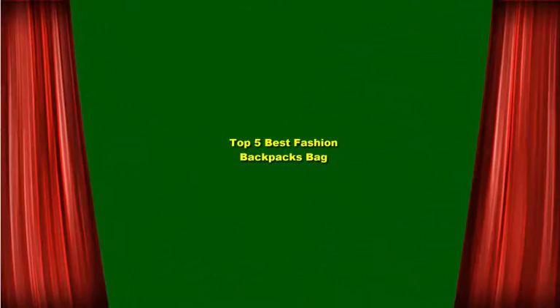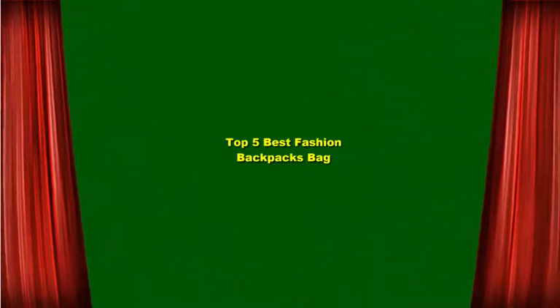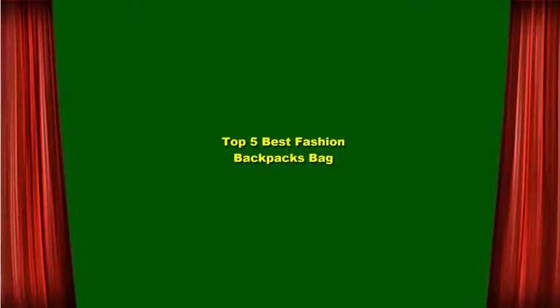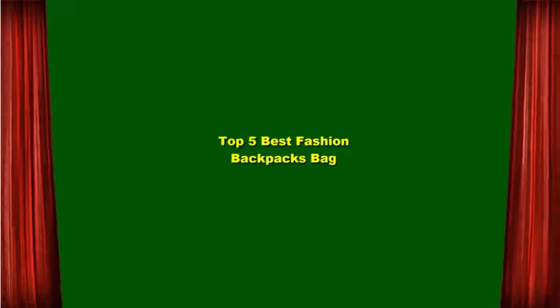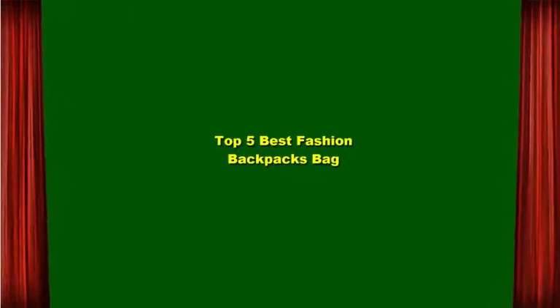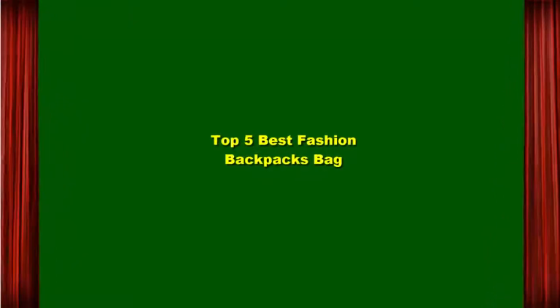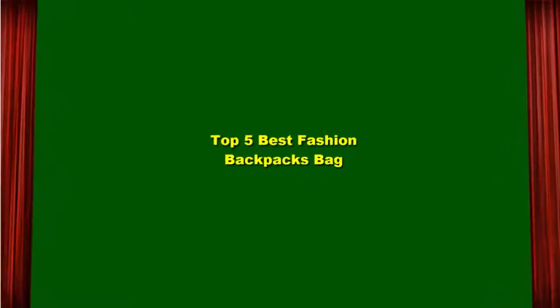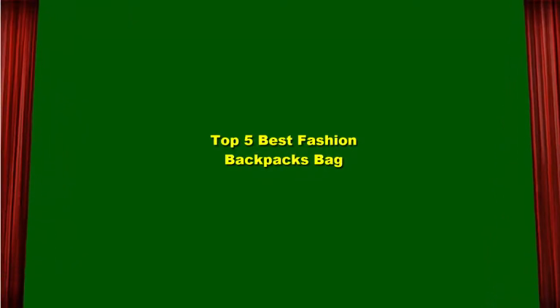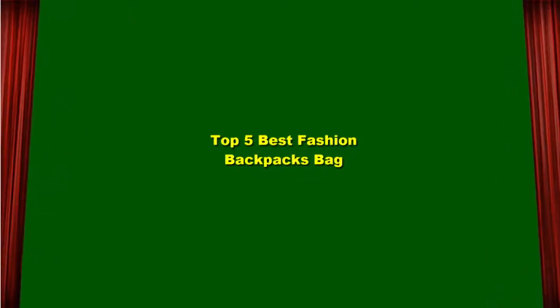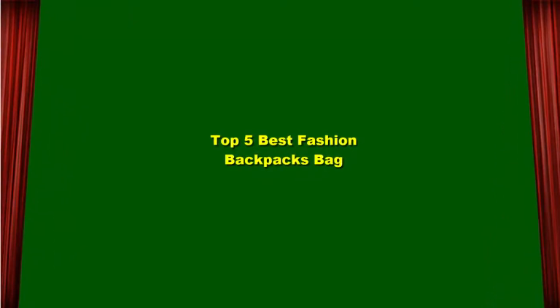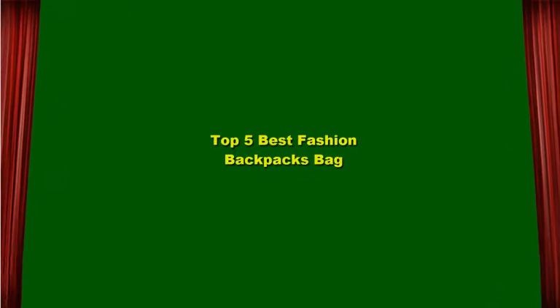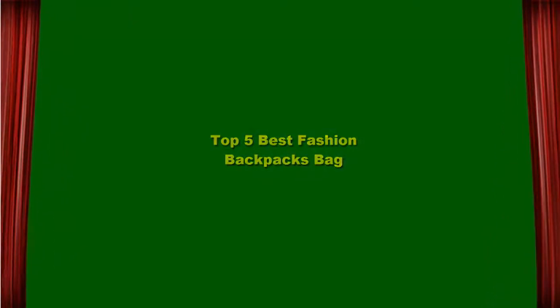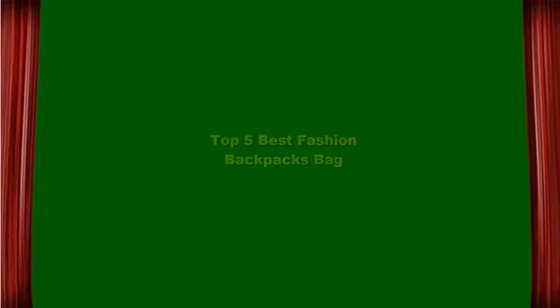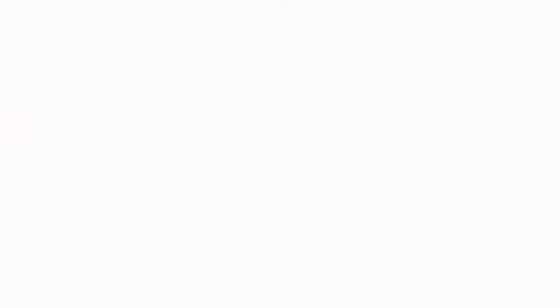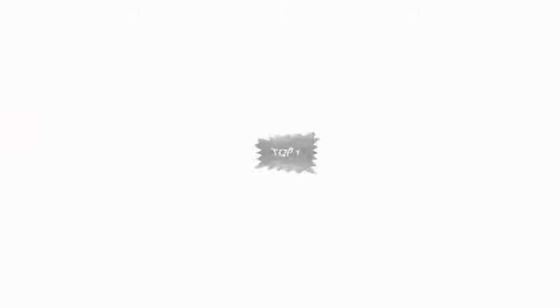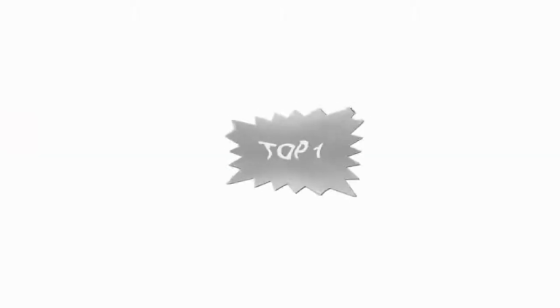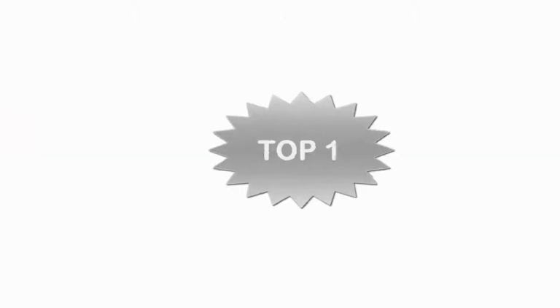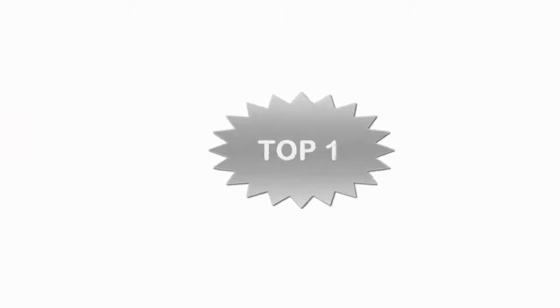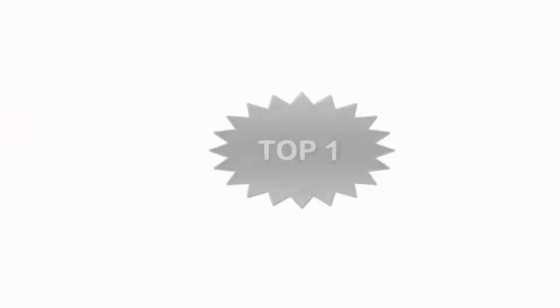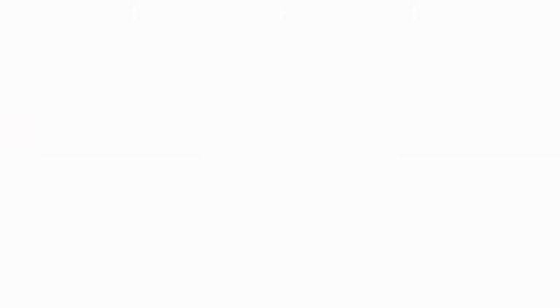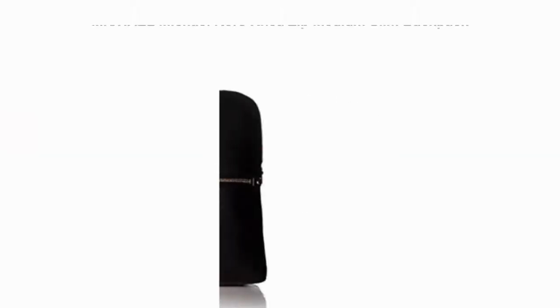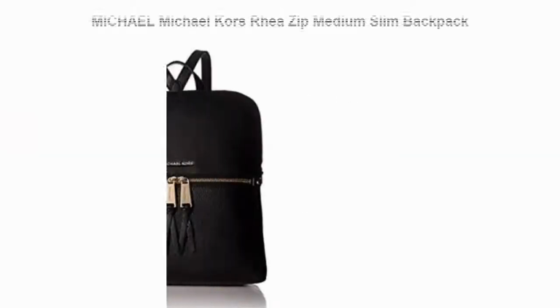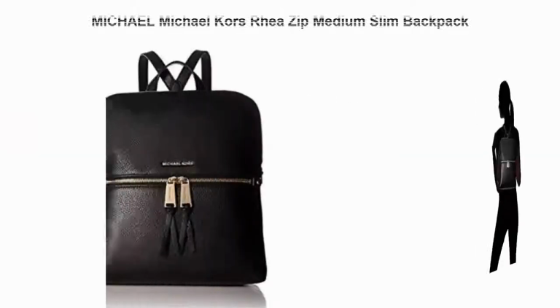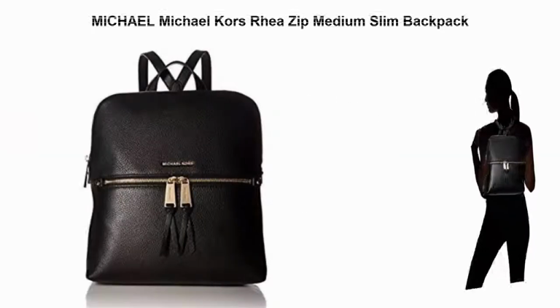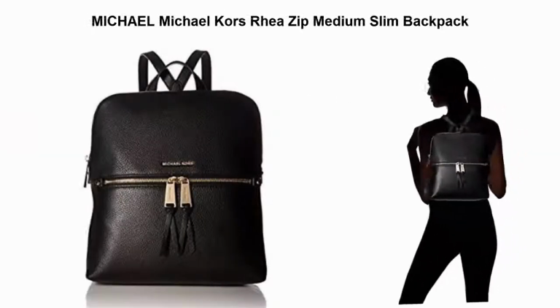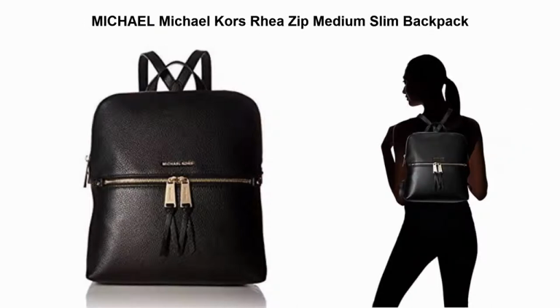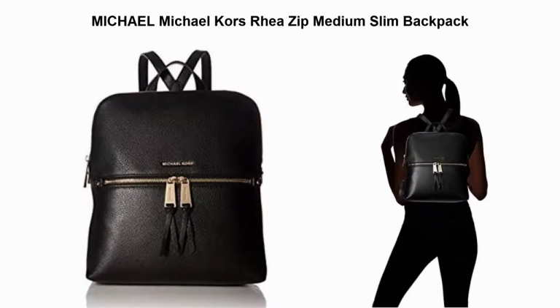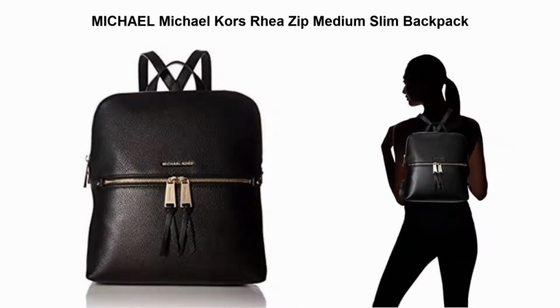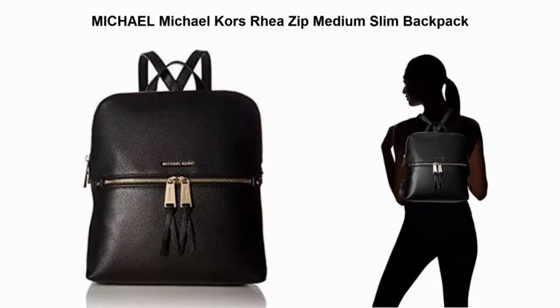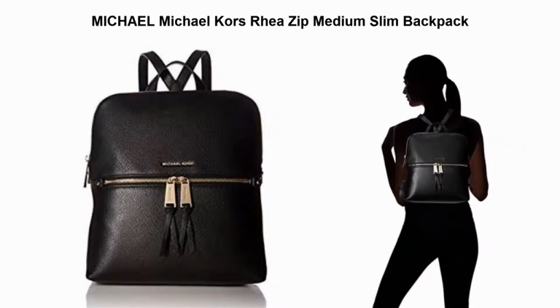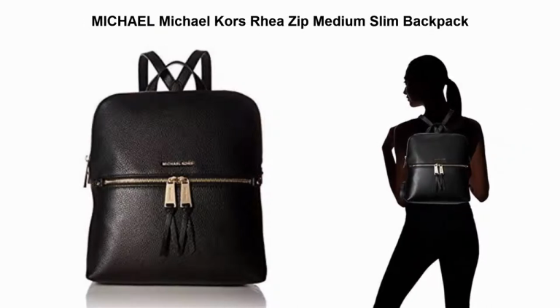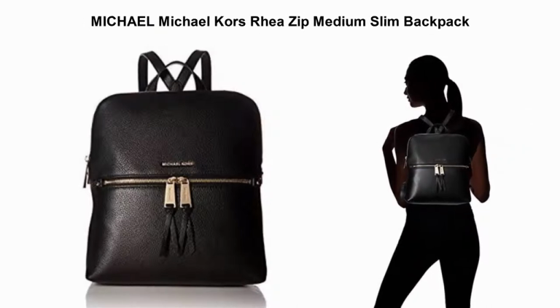Top 5 Best Fashion Backpacks Bag. Top 1: Michael Michael Kors Zip Medium Slim Backpack.